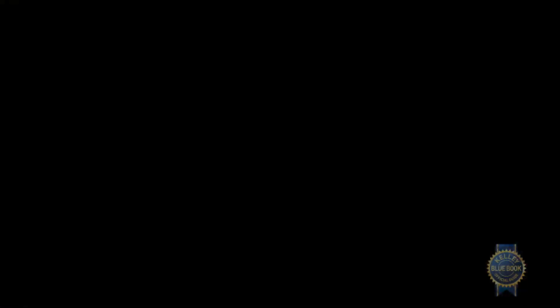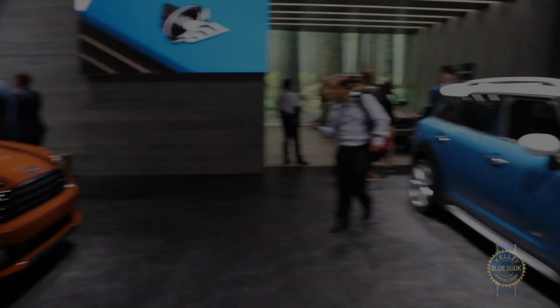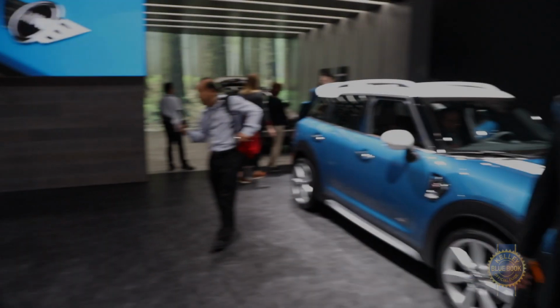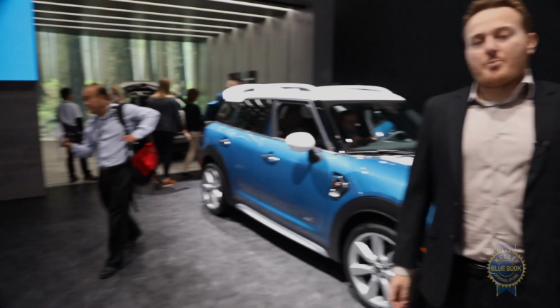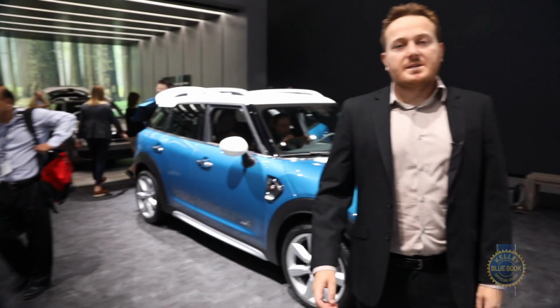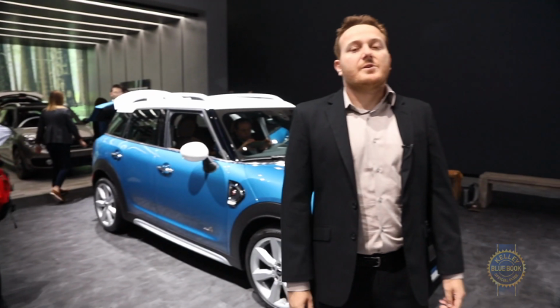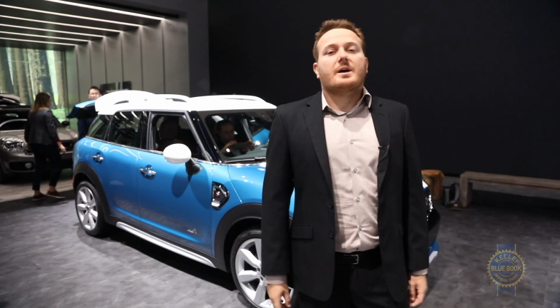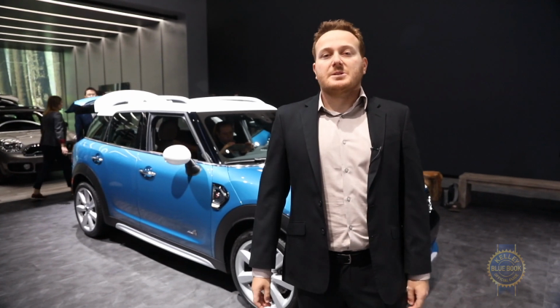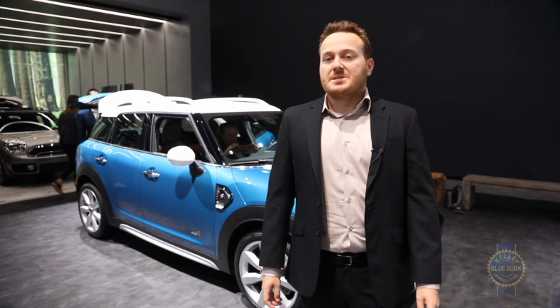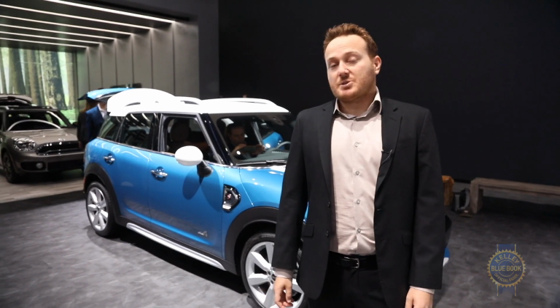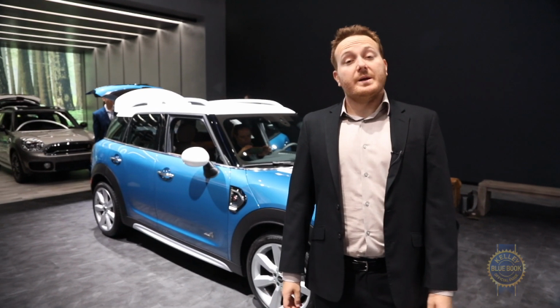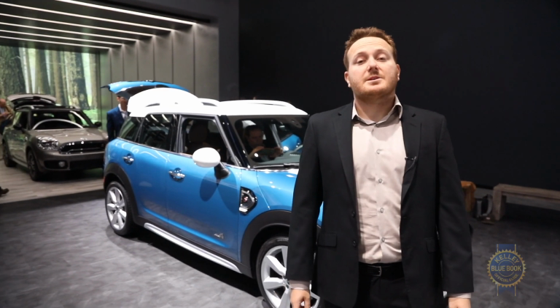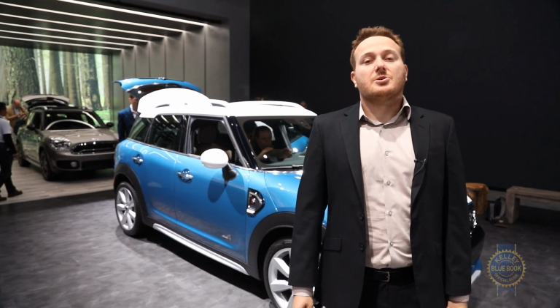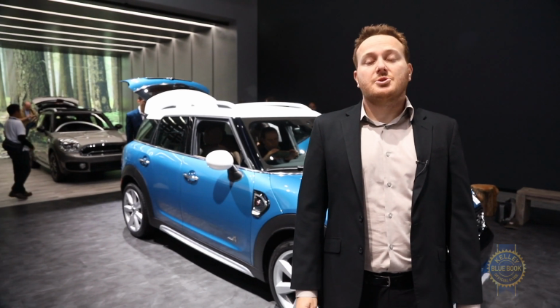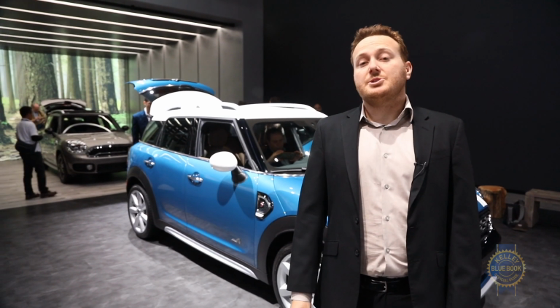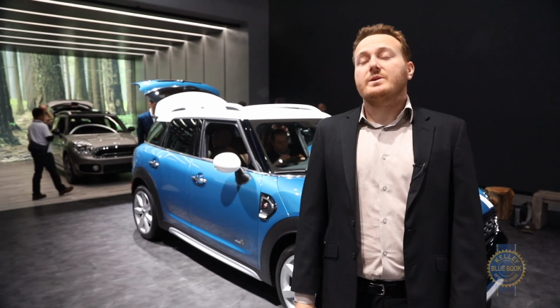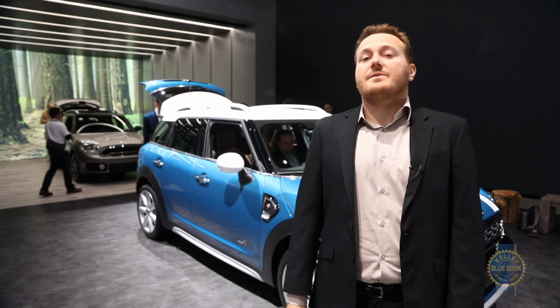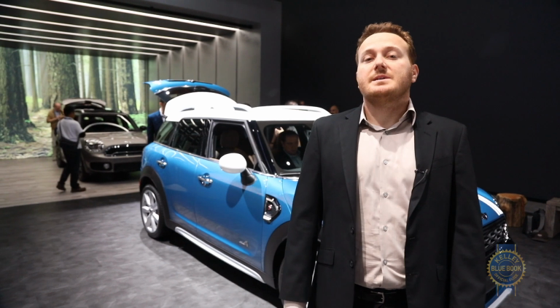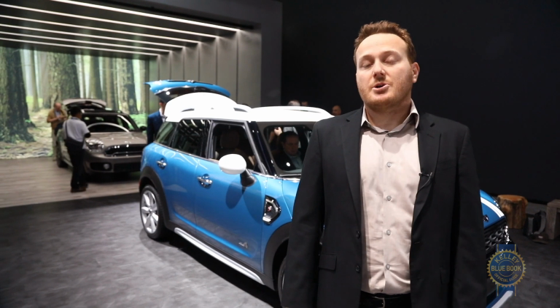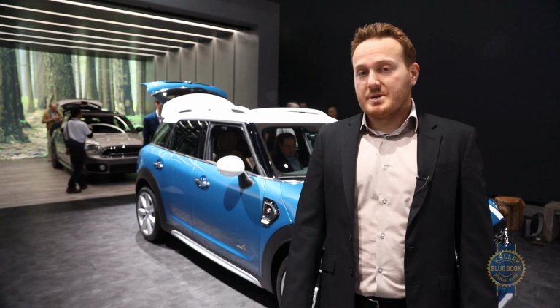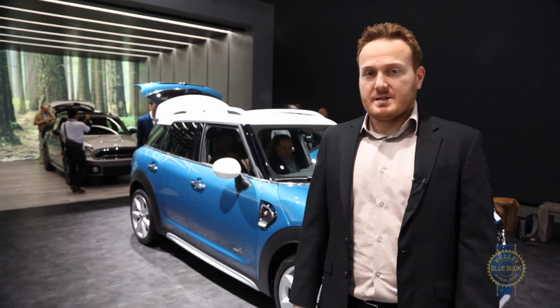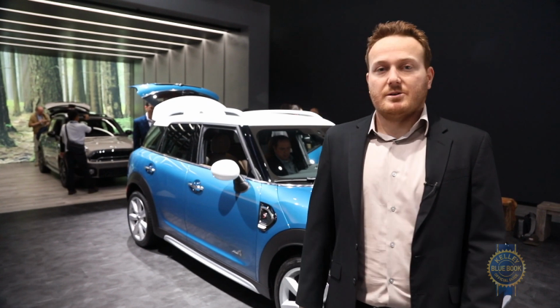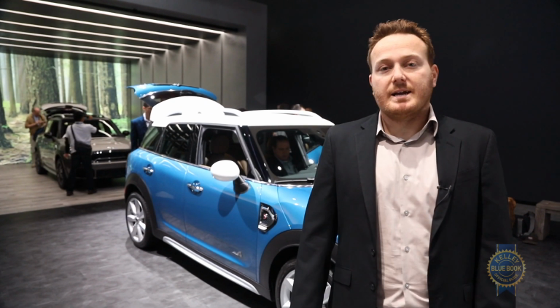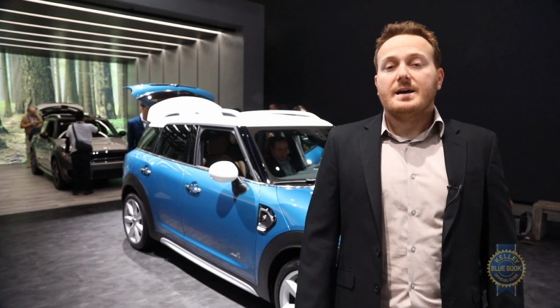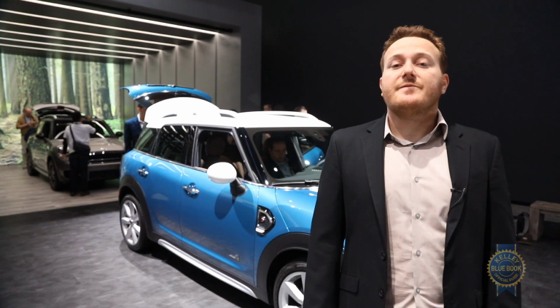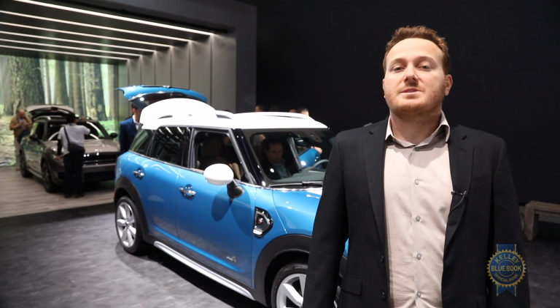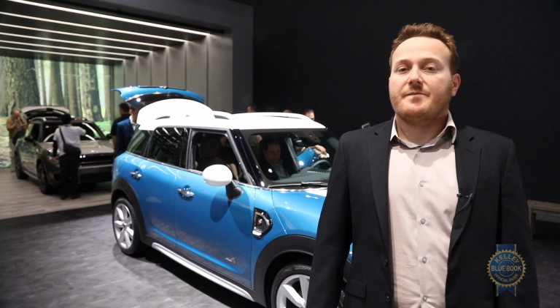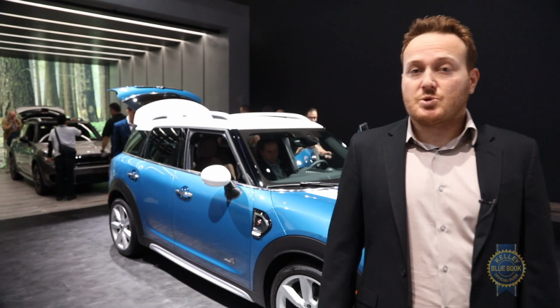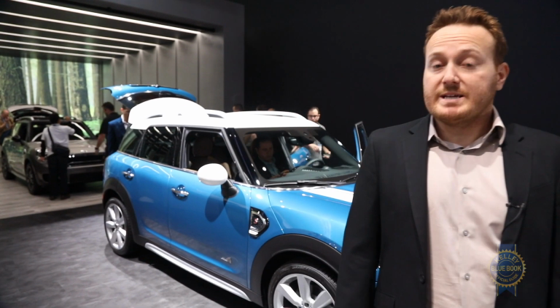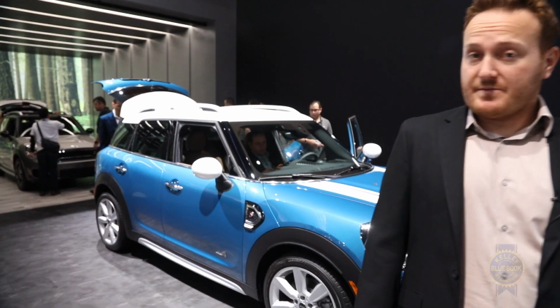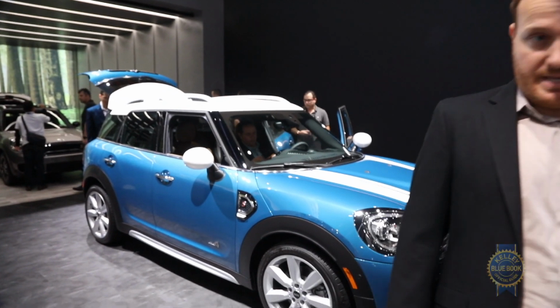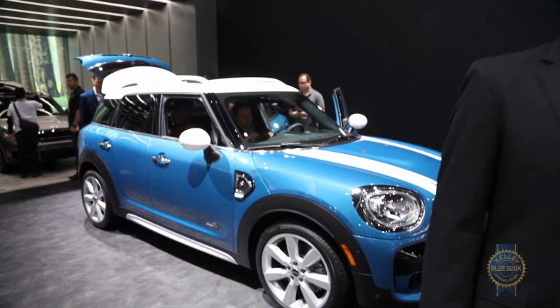As usual, pricing and fuel economy specifics will be announced closer to the Countryman's on-sale date in the first half of 2017.